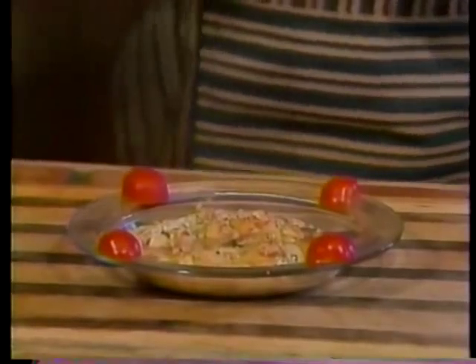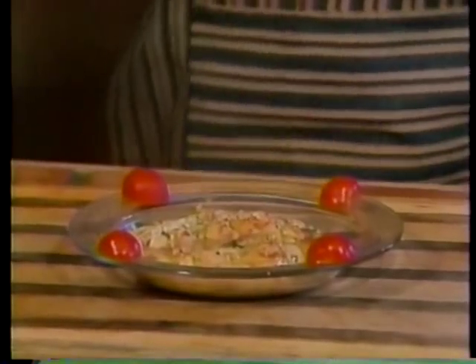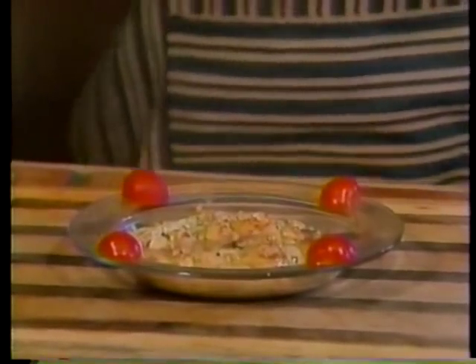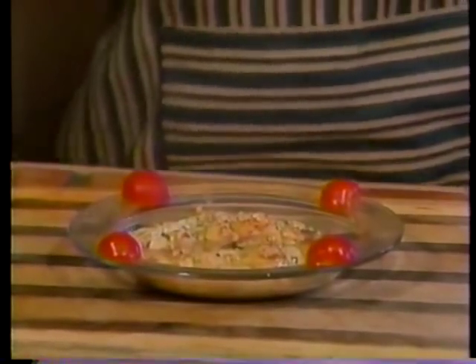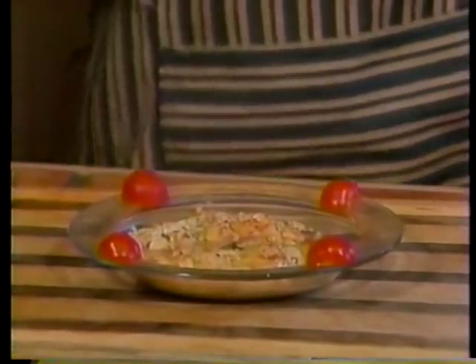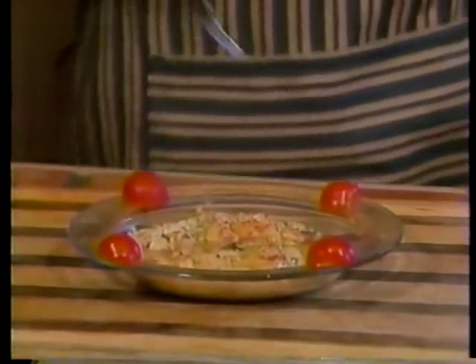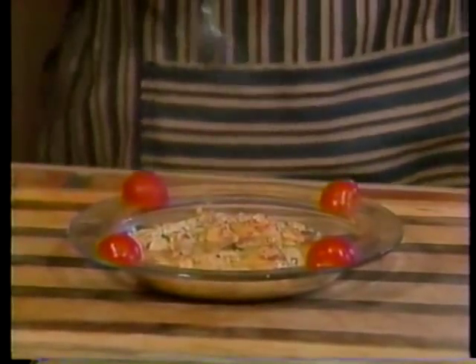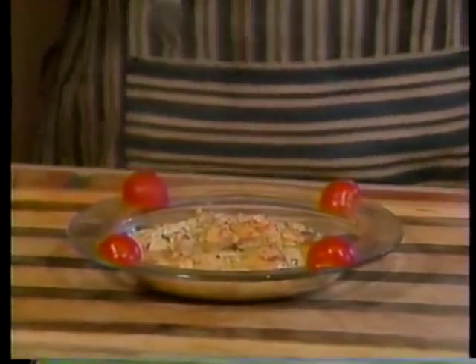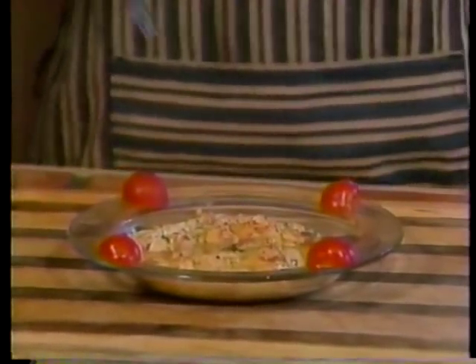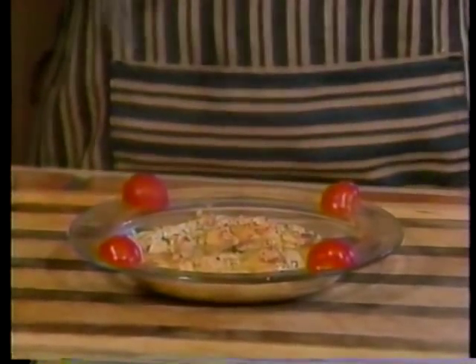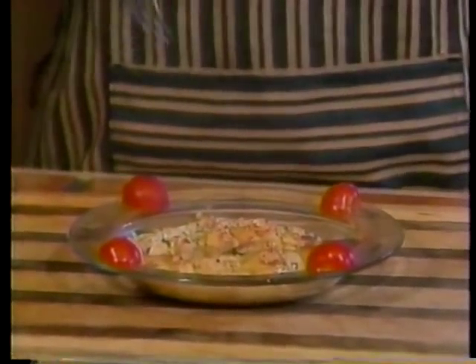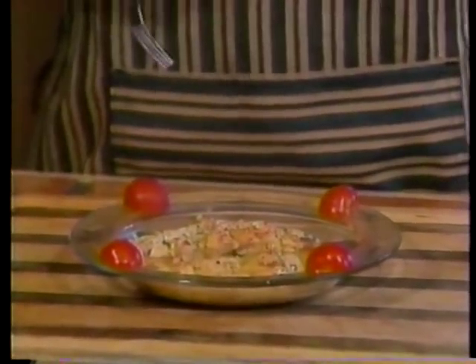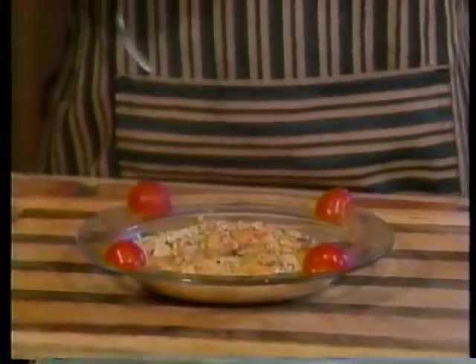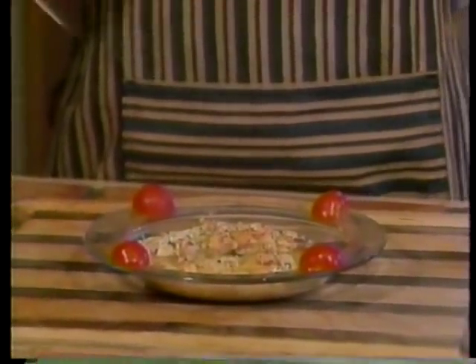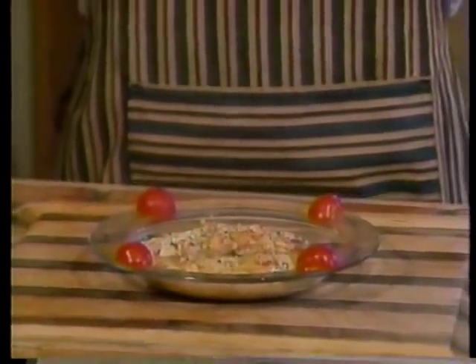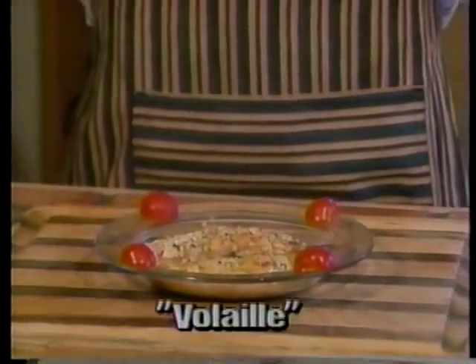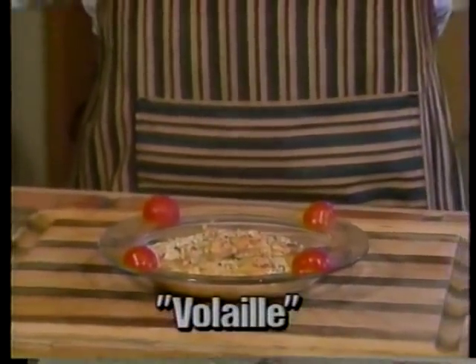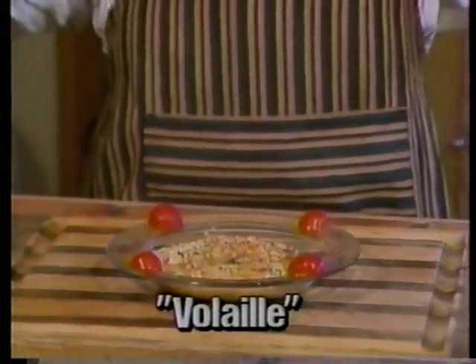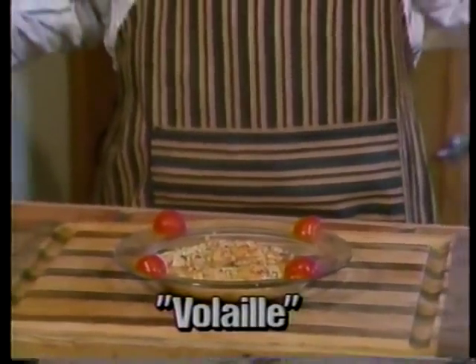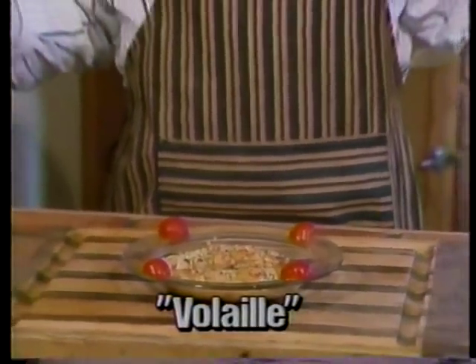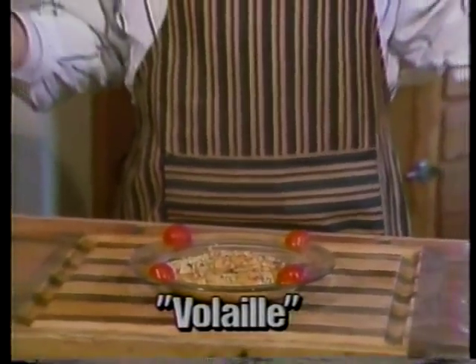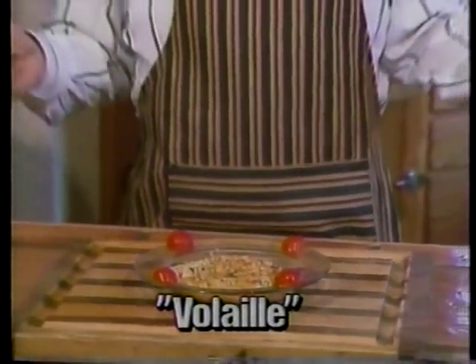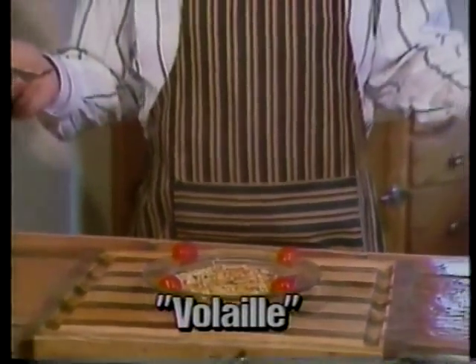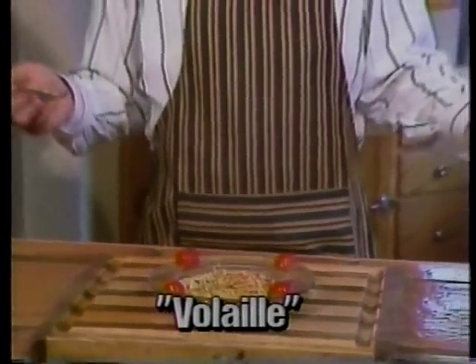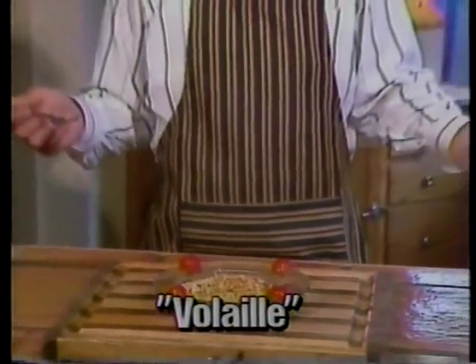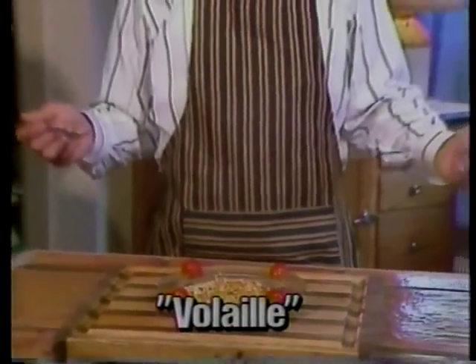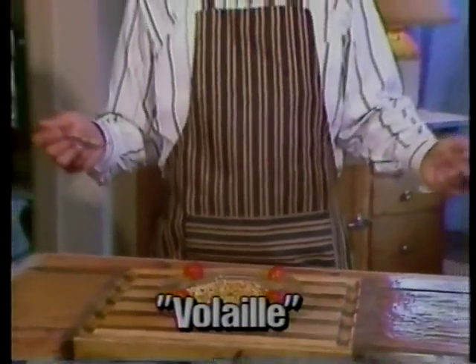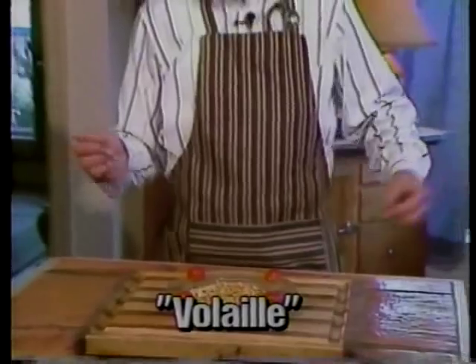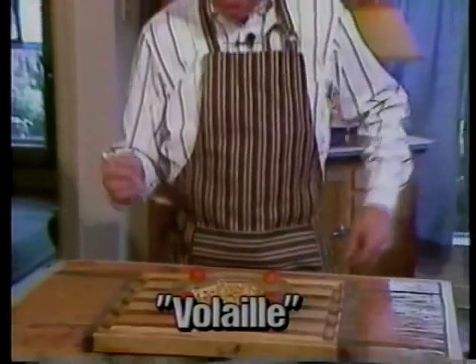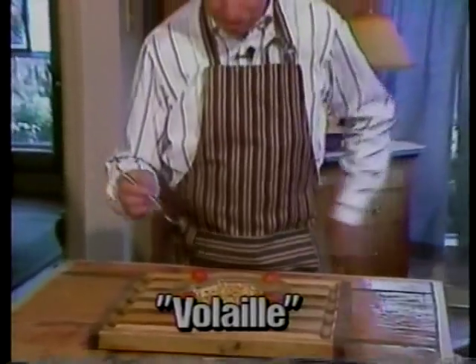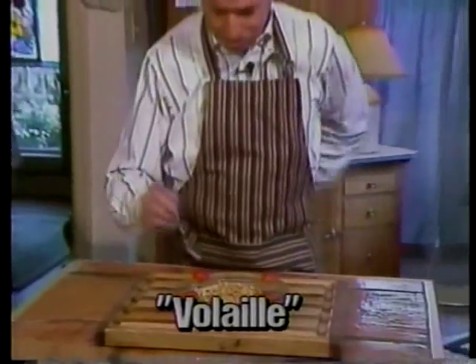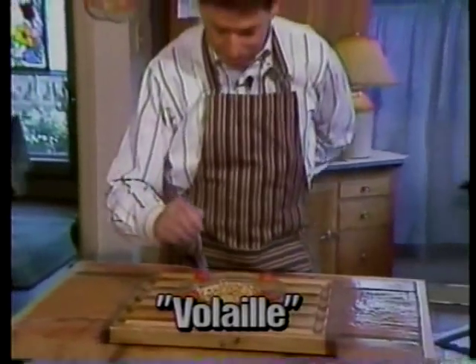That brings us back to our Cajun word for the day: chicken, du volai.